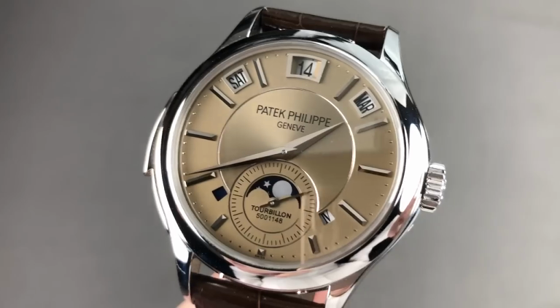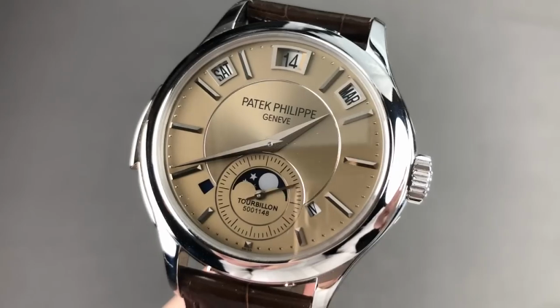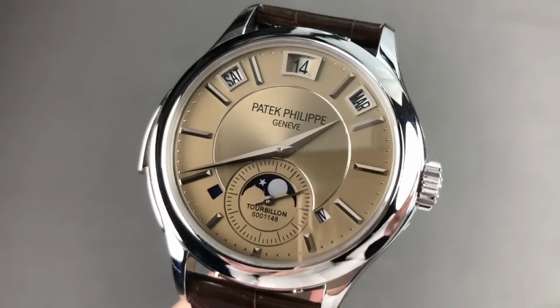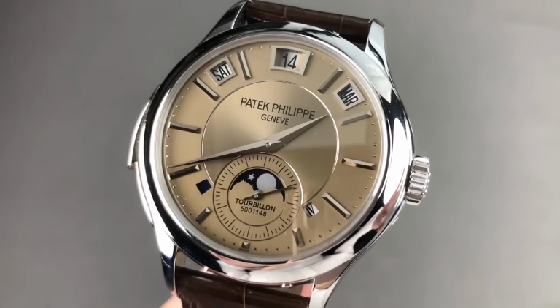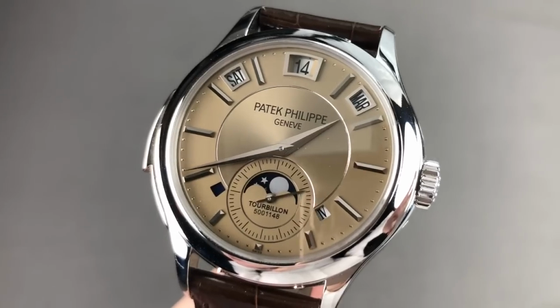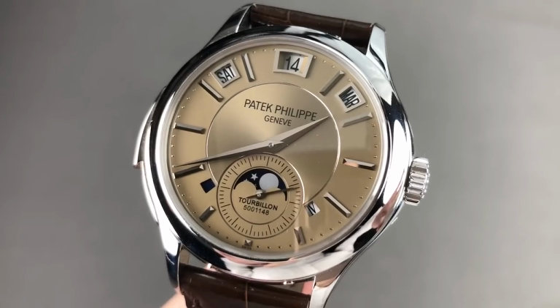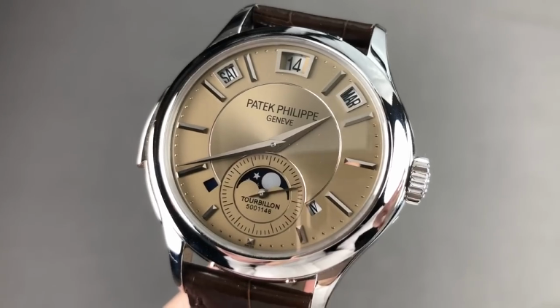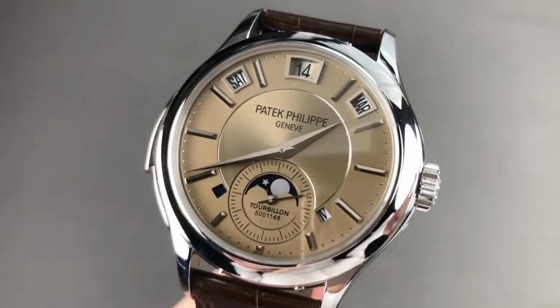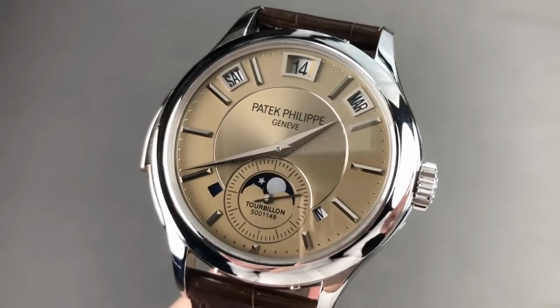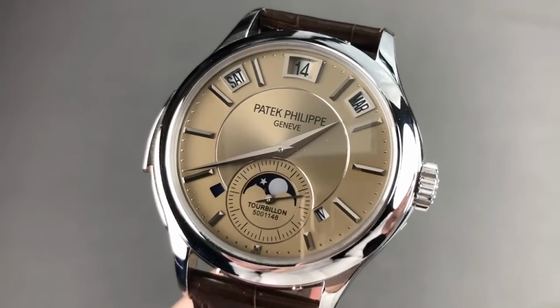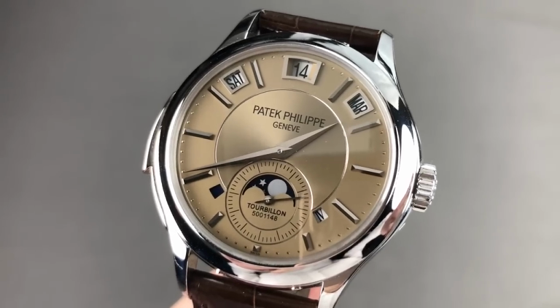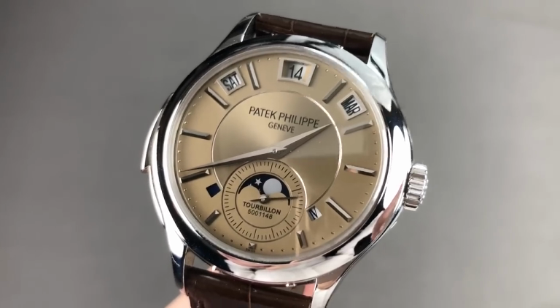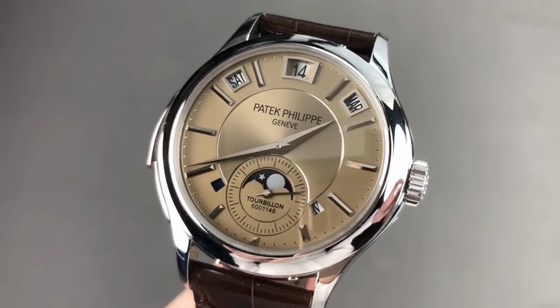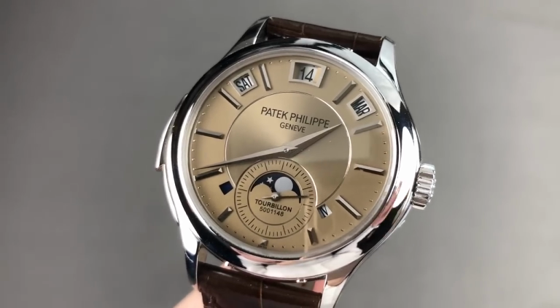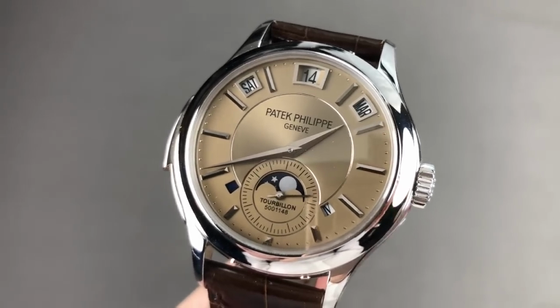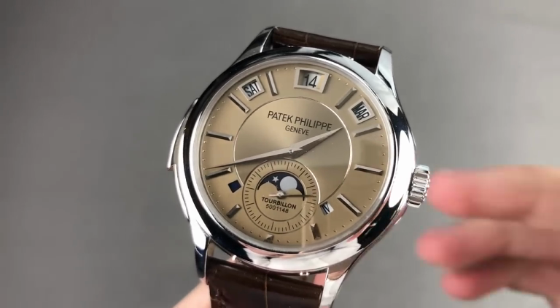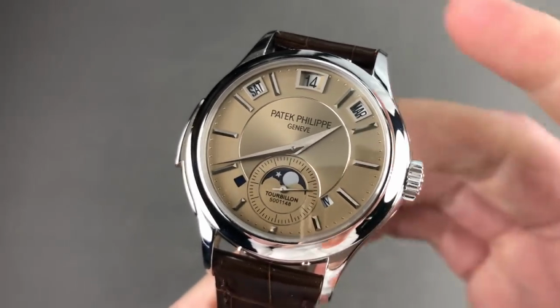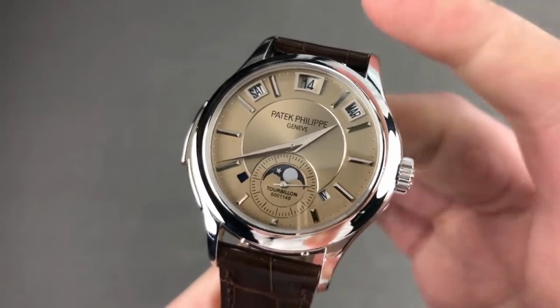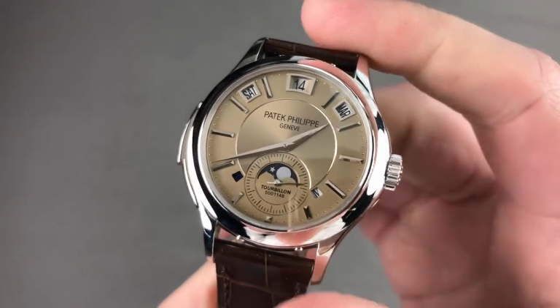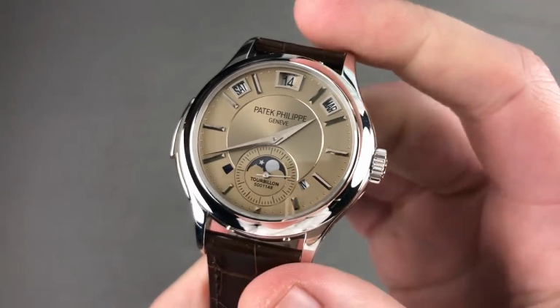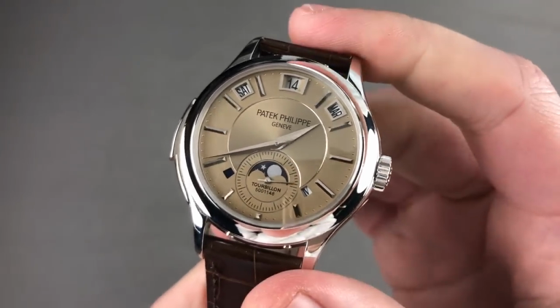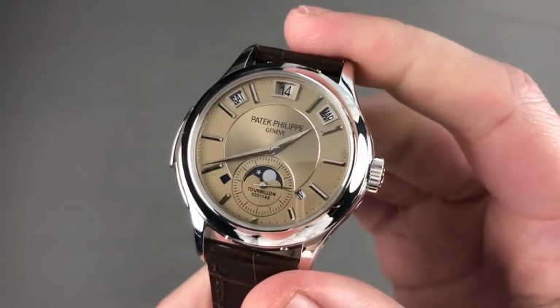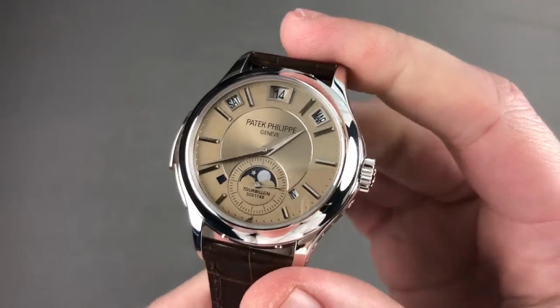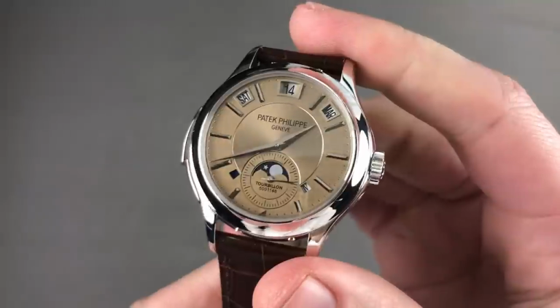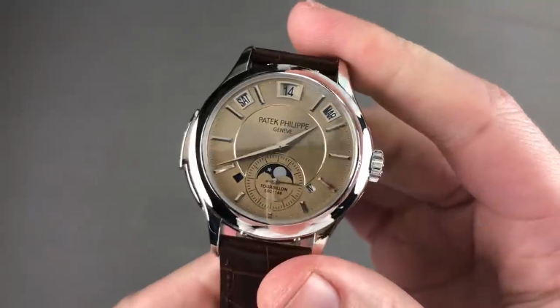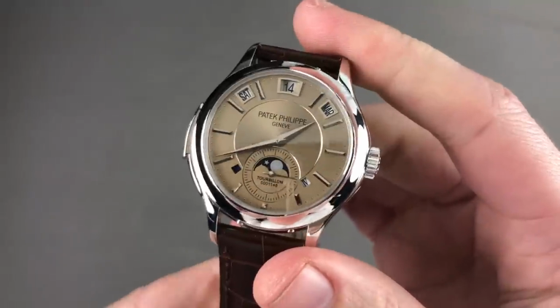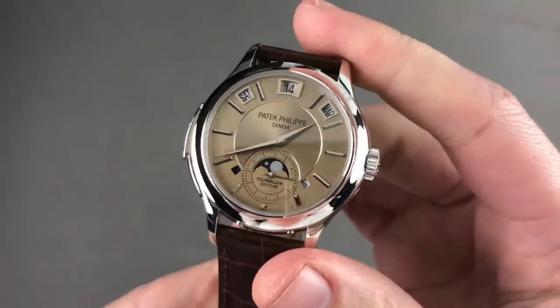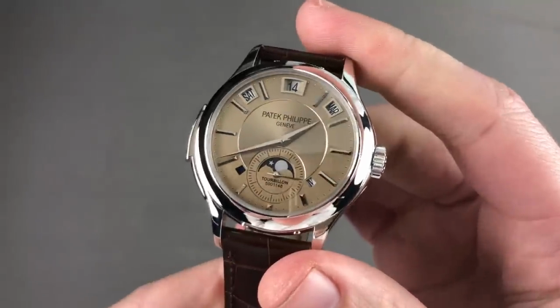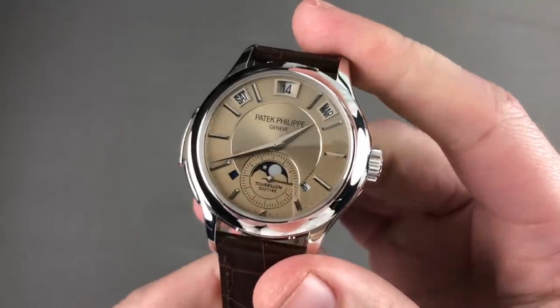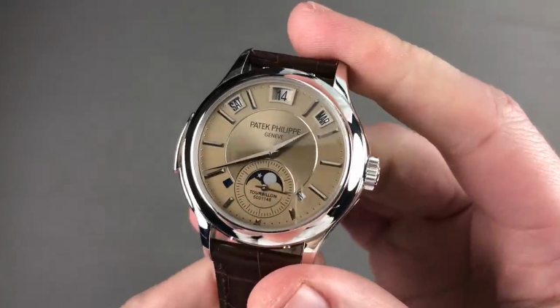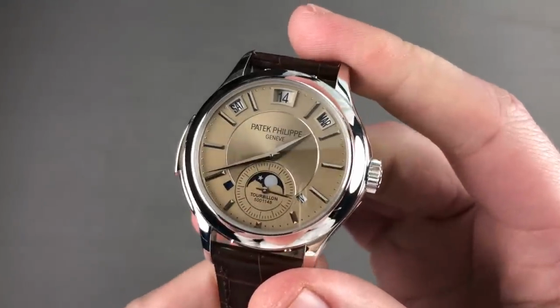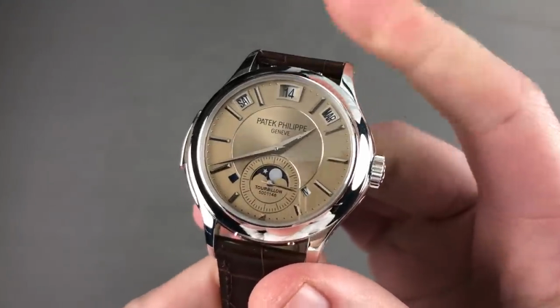Hi, I'm Tim. Welcome to Watchbox, and thanks for logging on. Today we are discussing my favorite Patek Philippe complication.